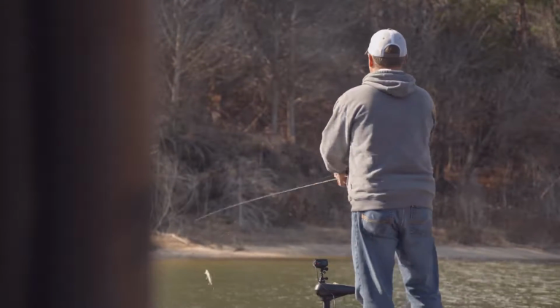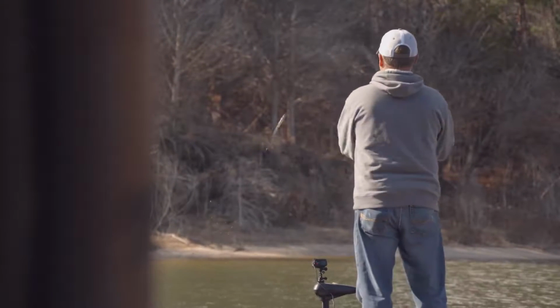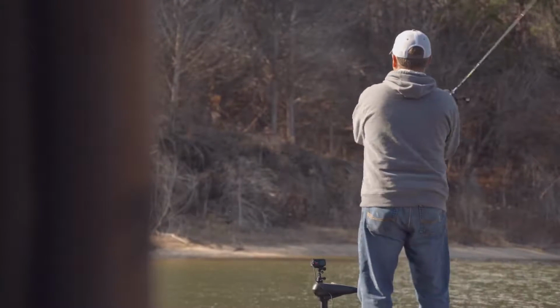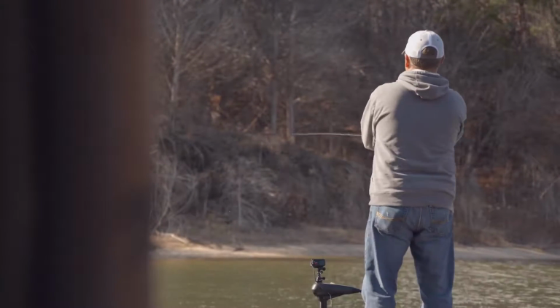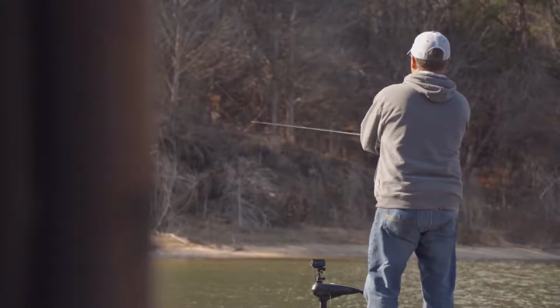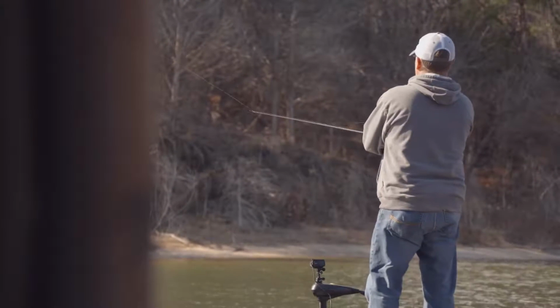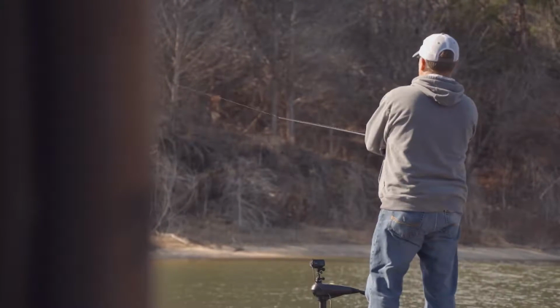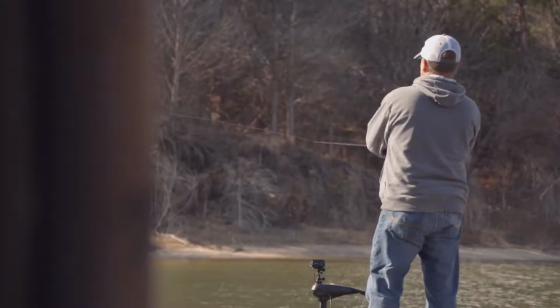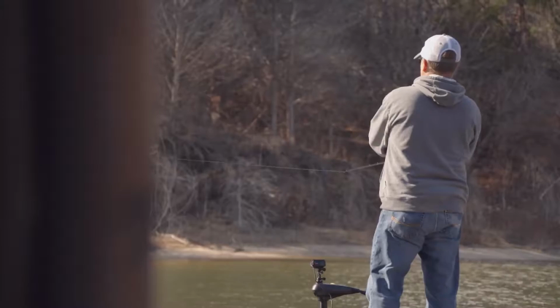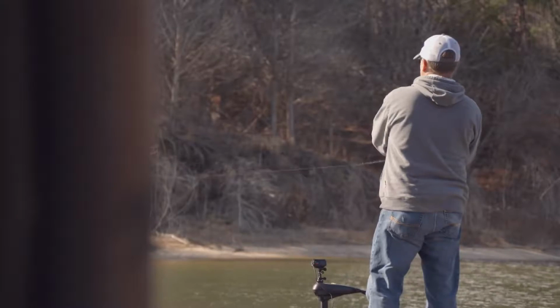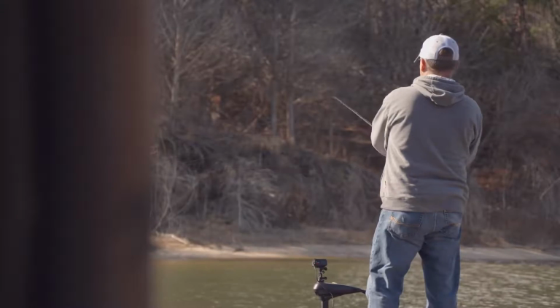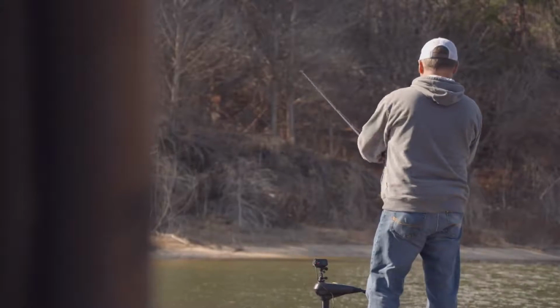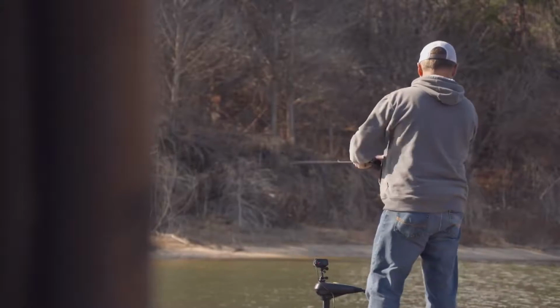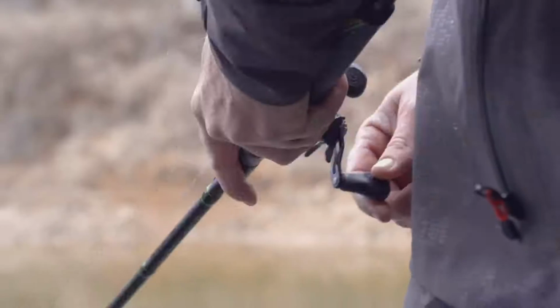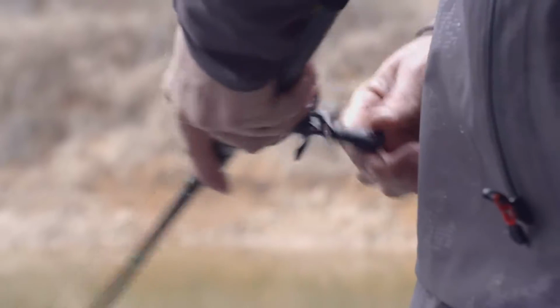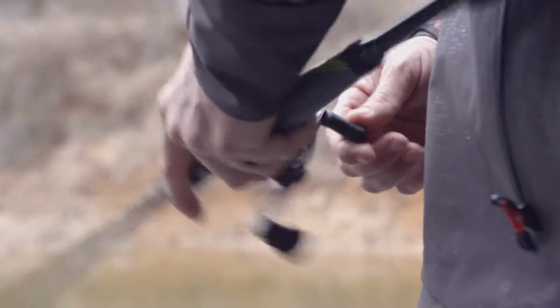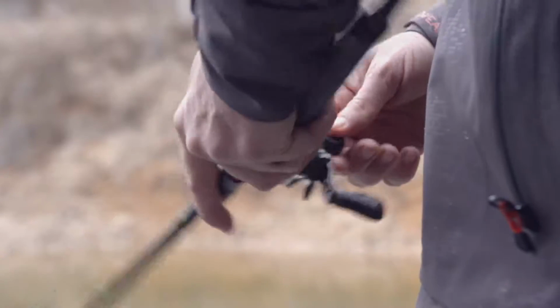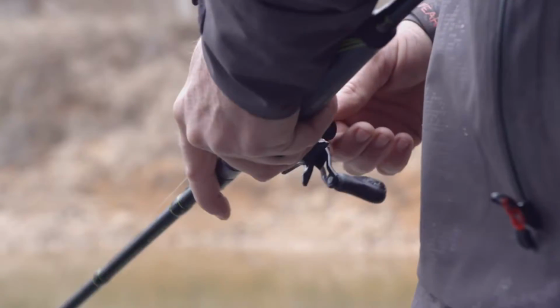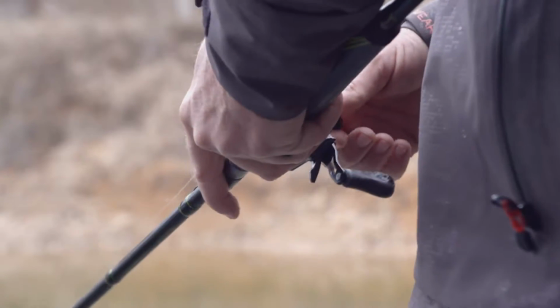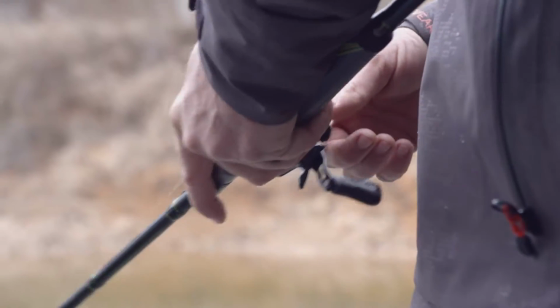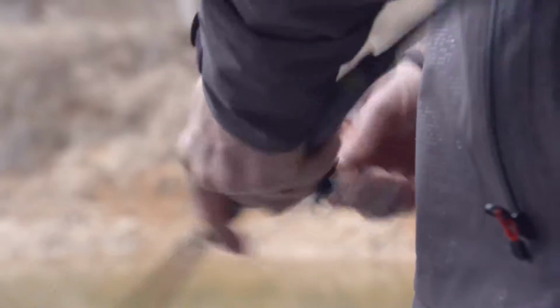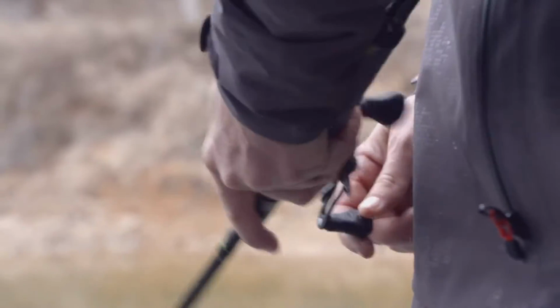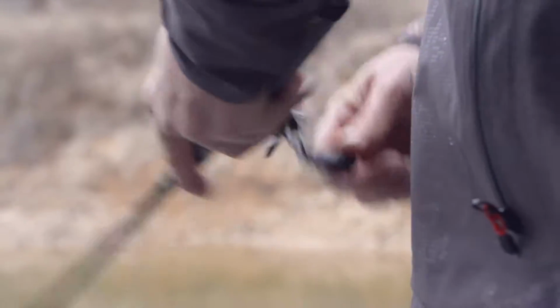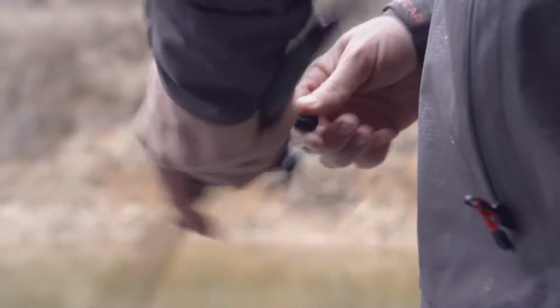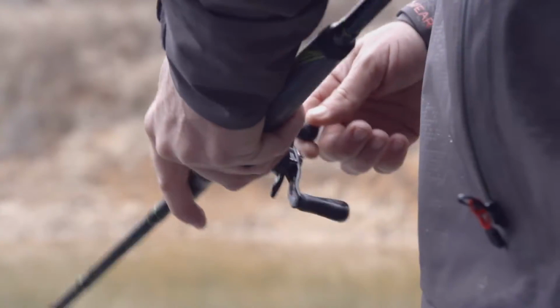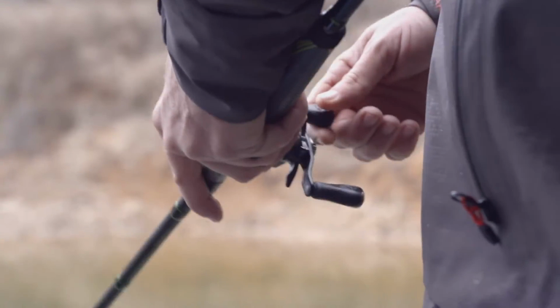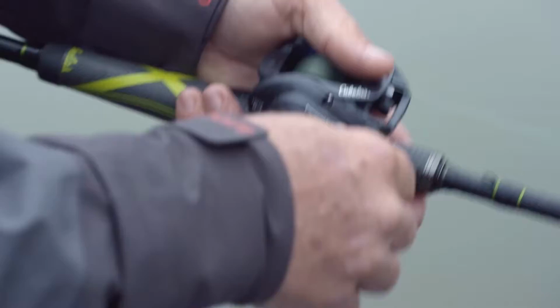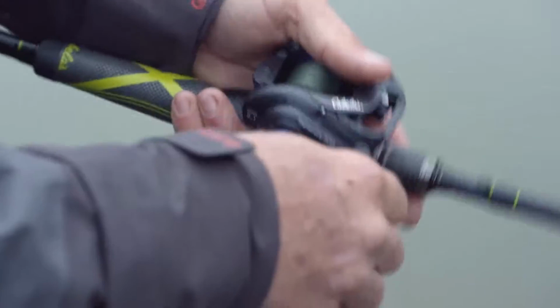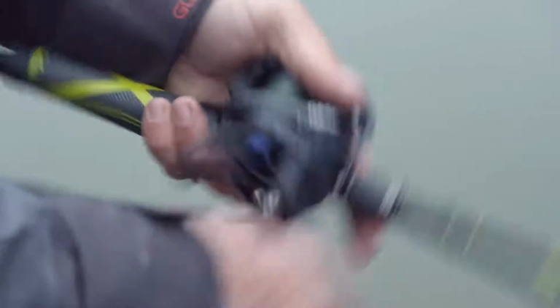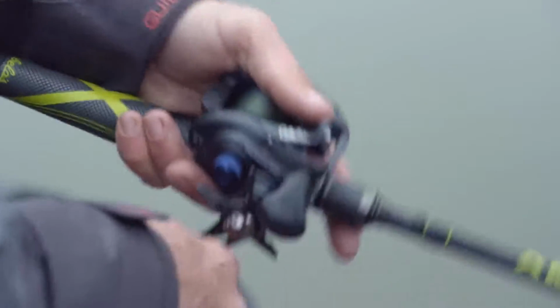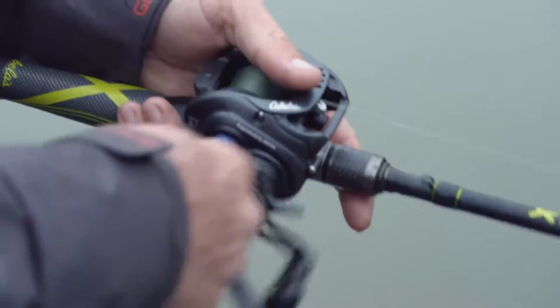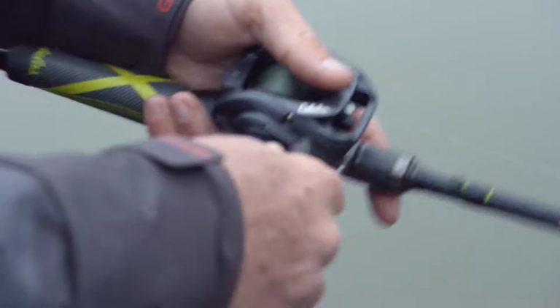A lot of times on smallmouth I like to get real erratic with it. I'll jerk it, I might just pull it and rip it, move it a lot and get a reaction strike.